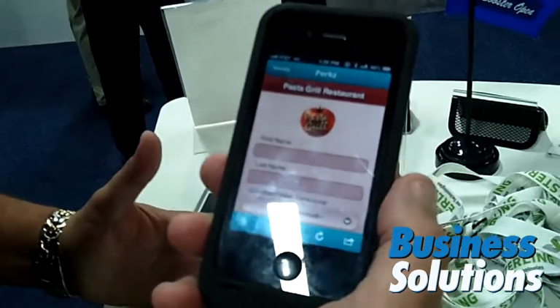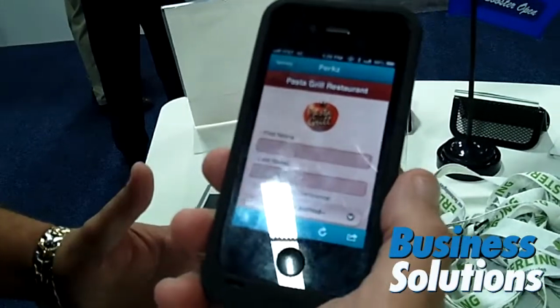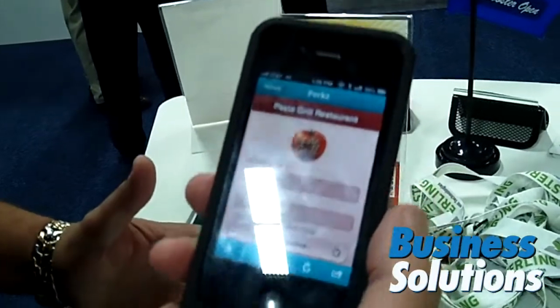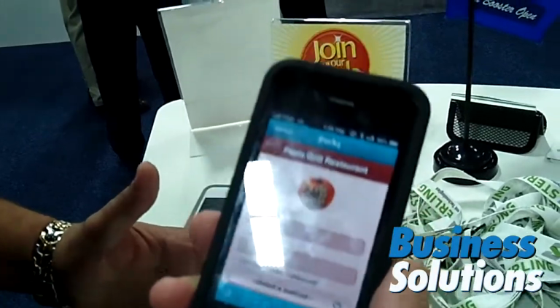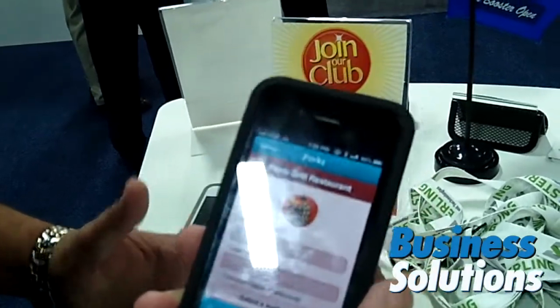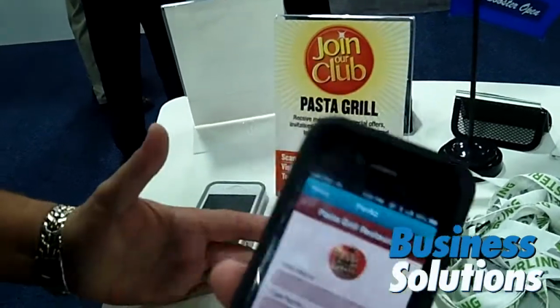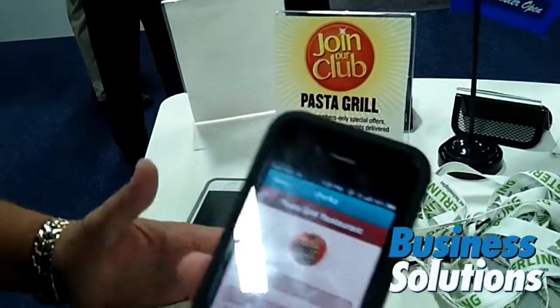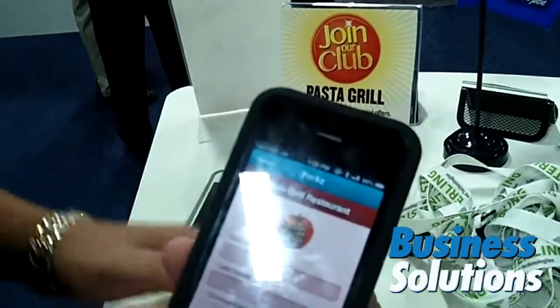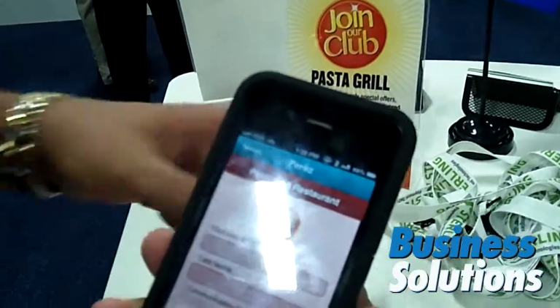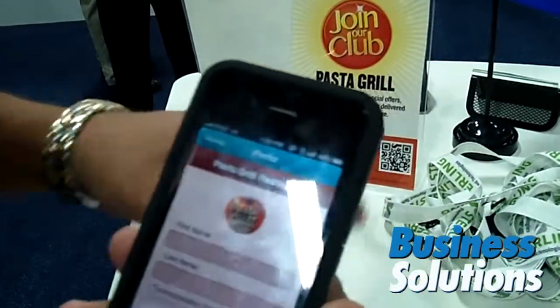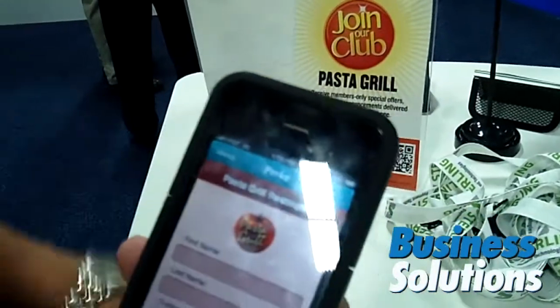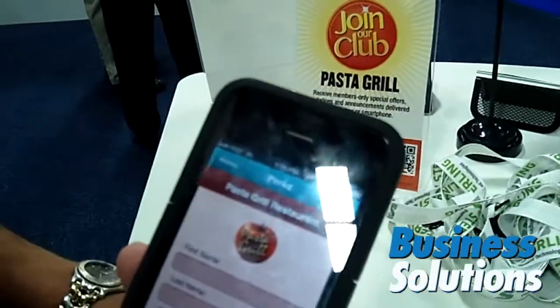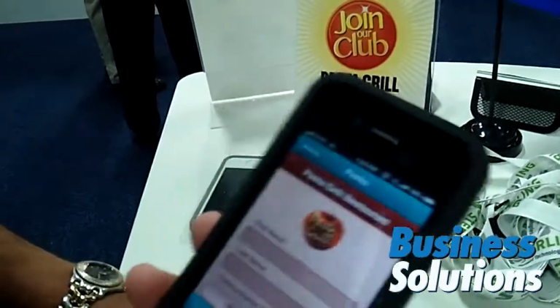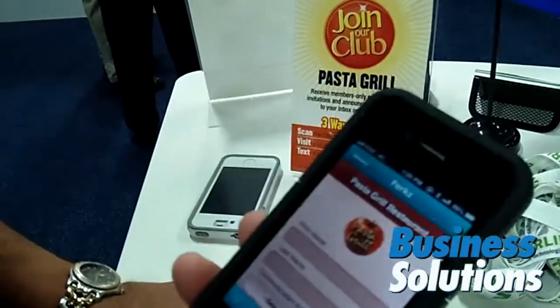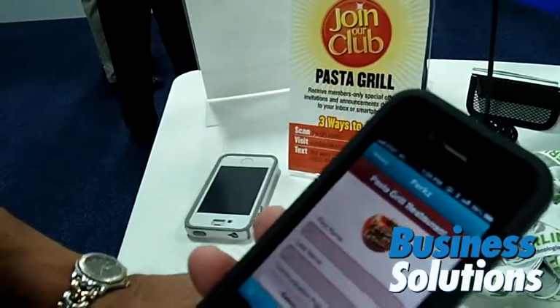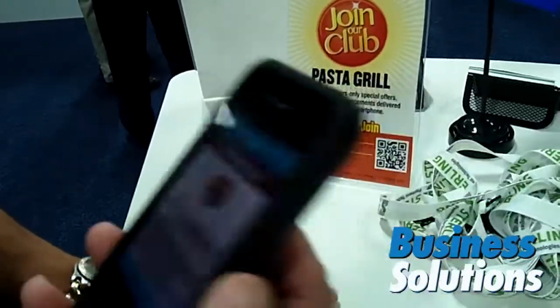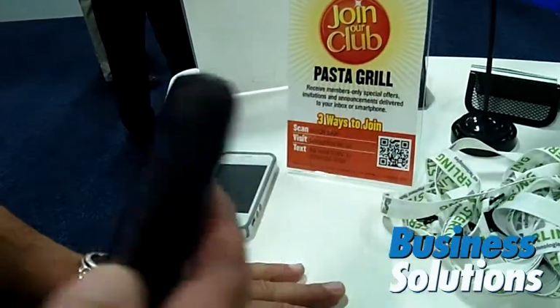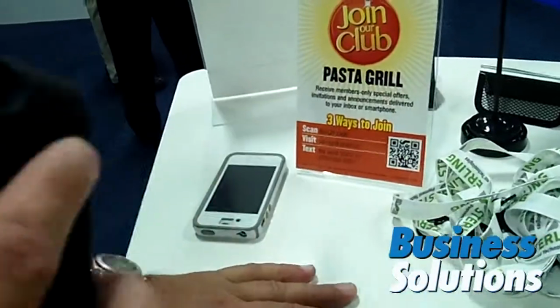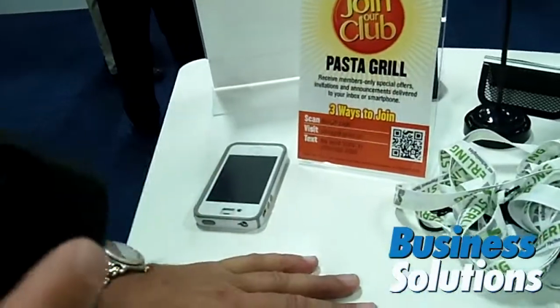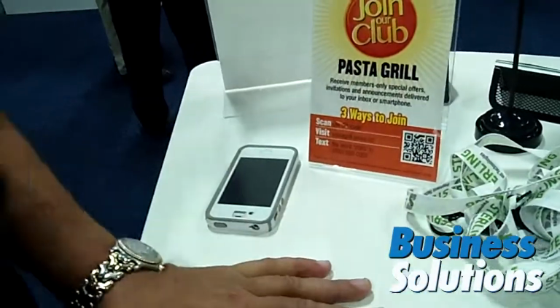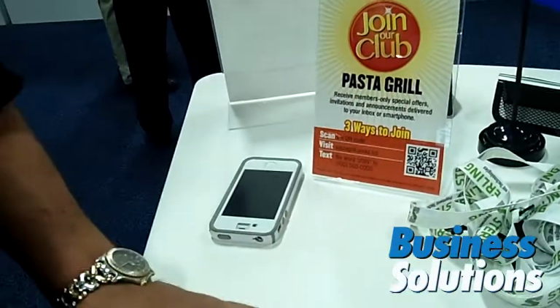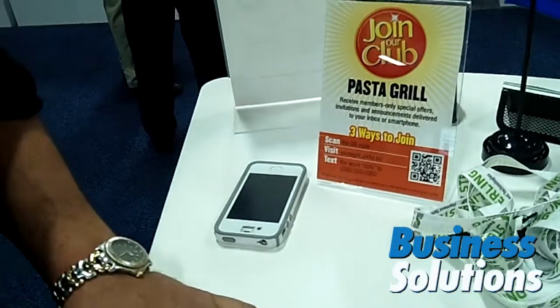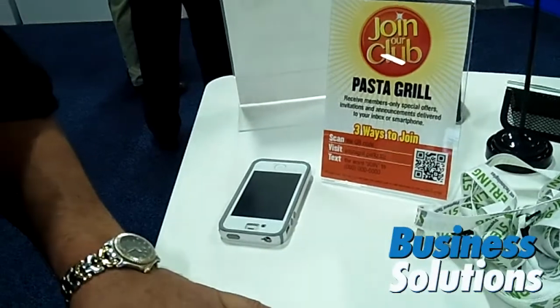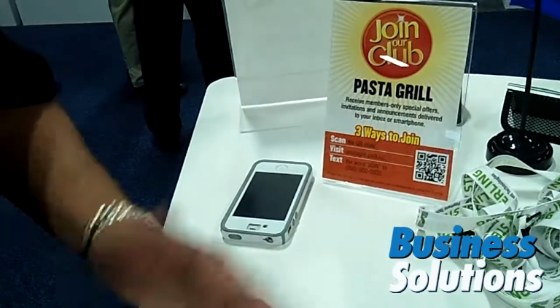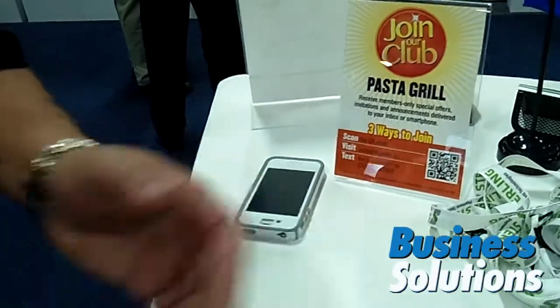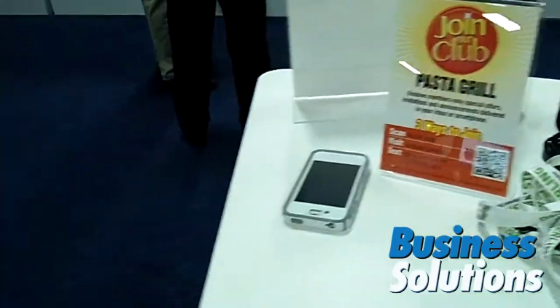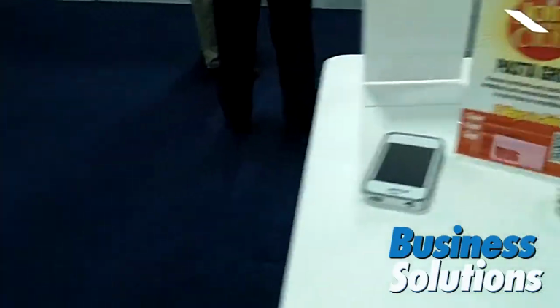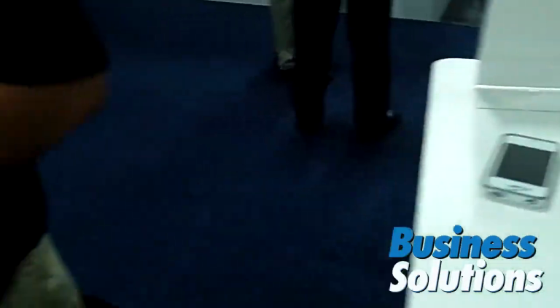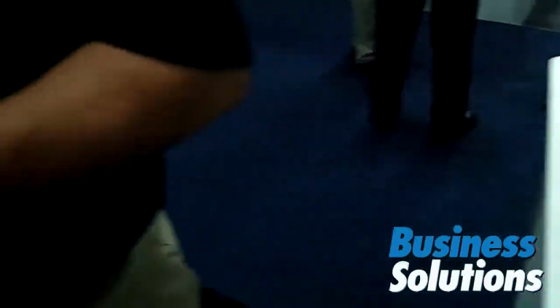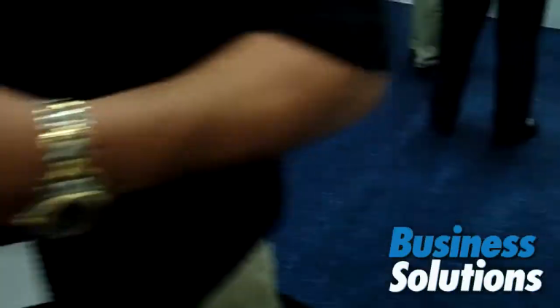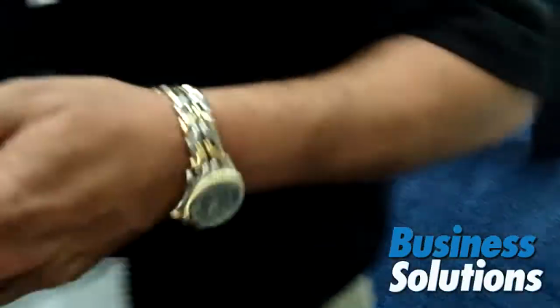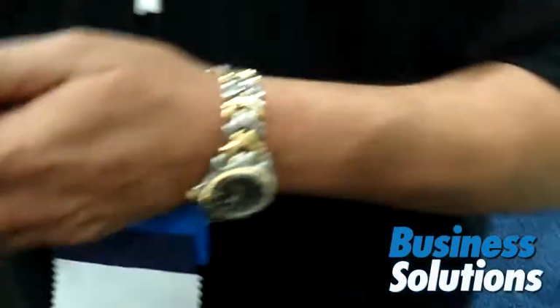So you can be sitting in someone's restaurant, shoot the QR code, register, and be a member of their program before you ever get your food.